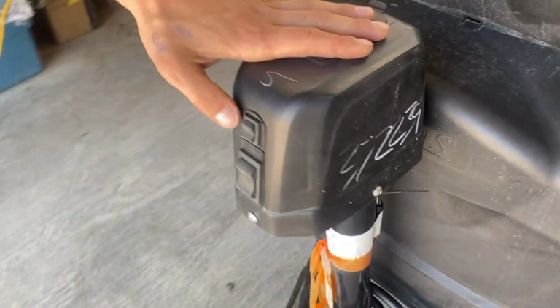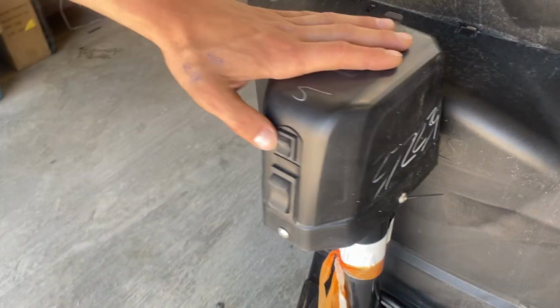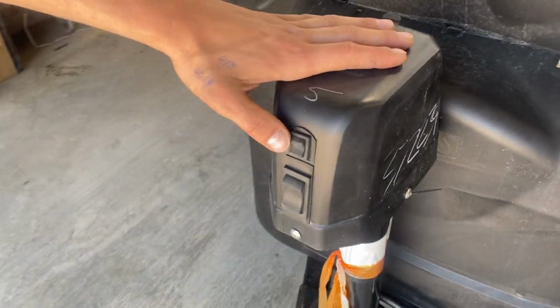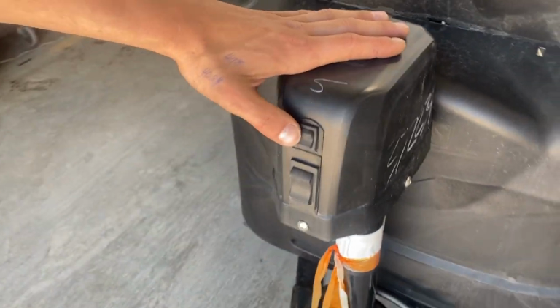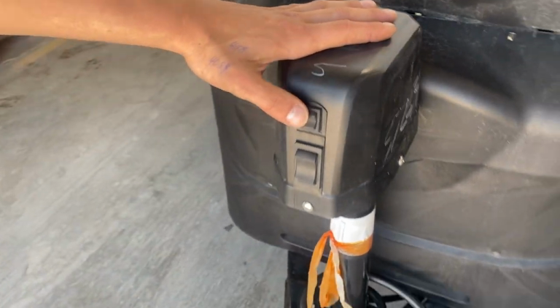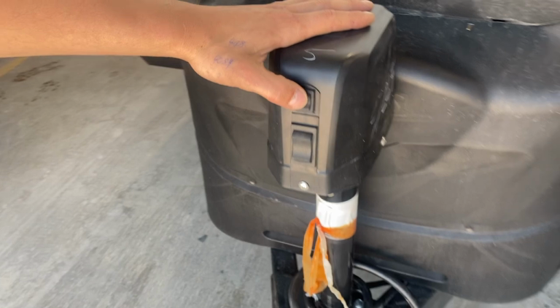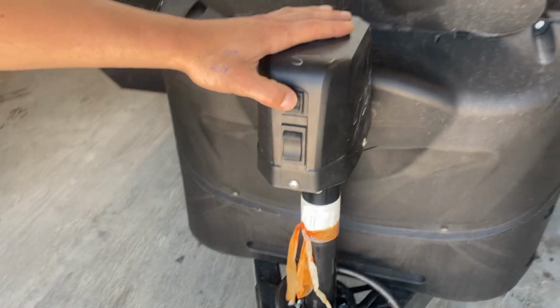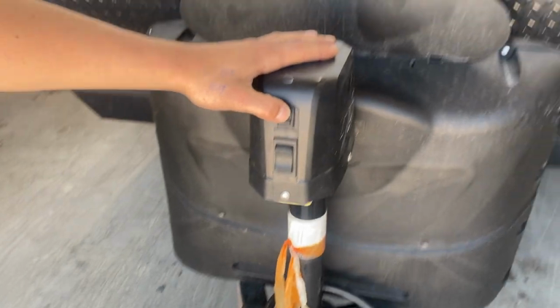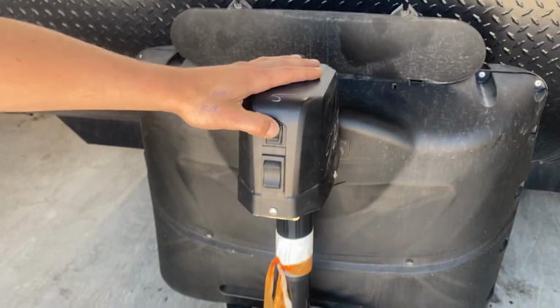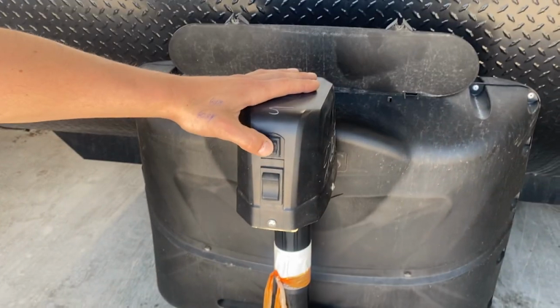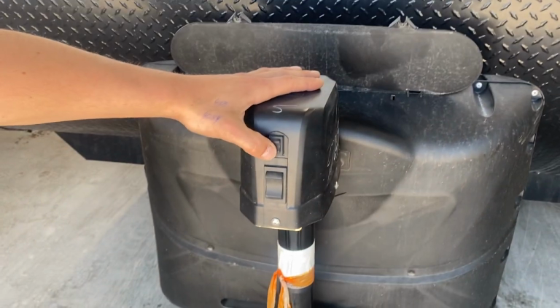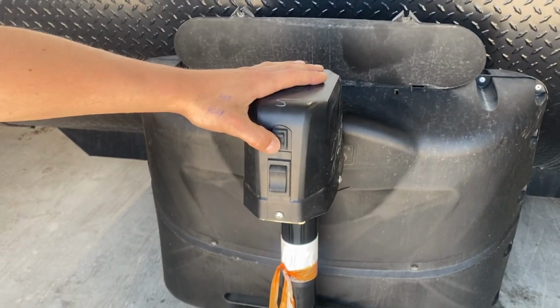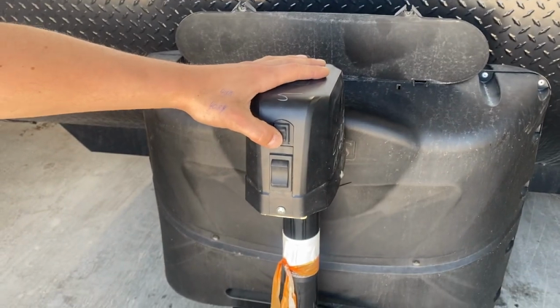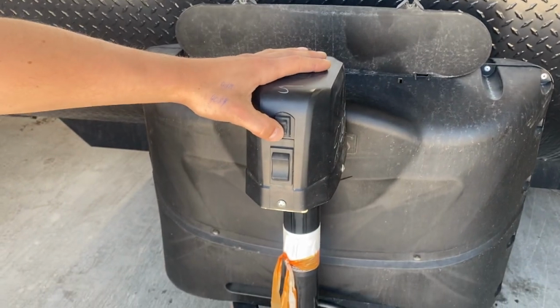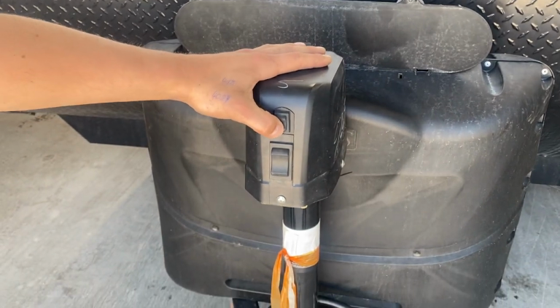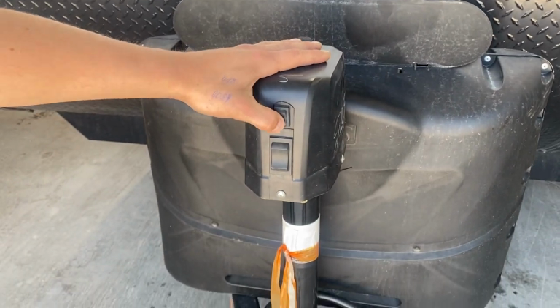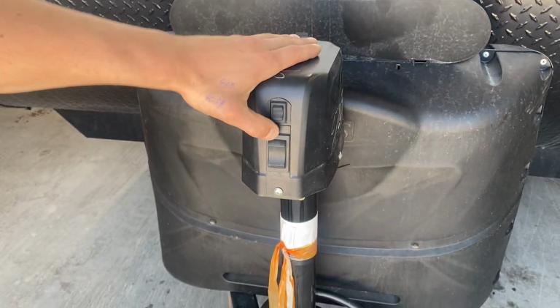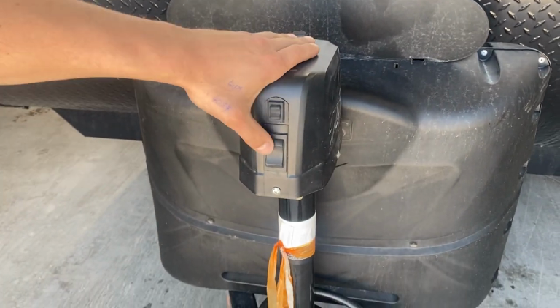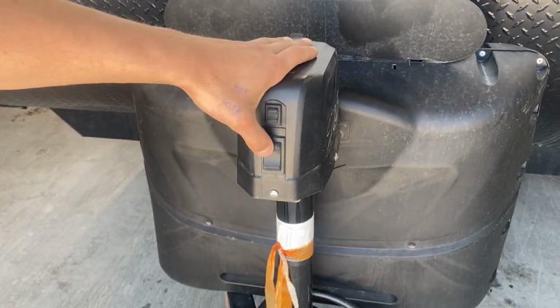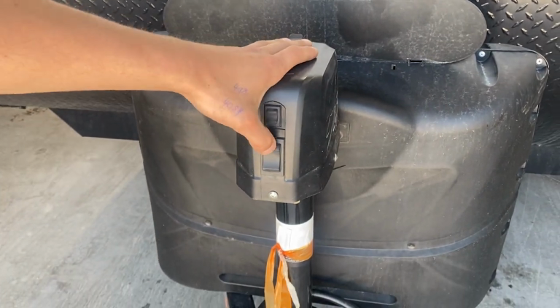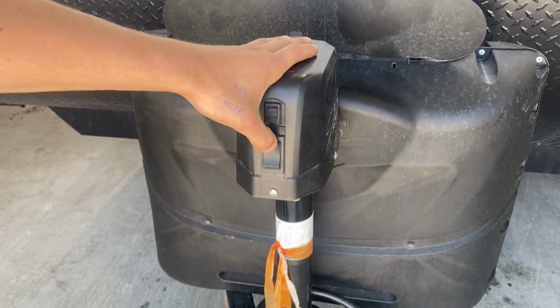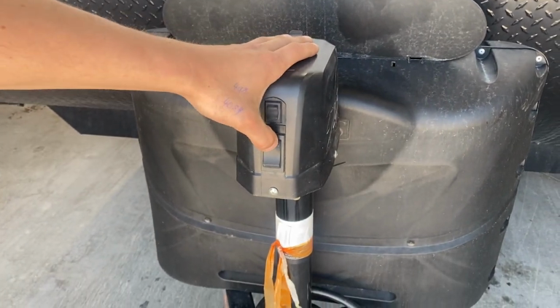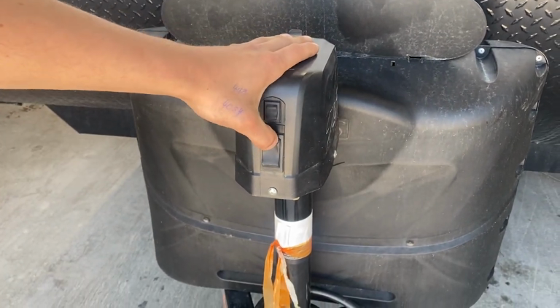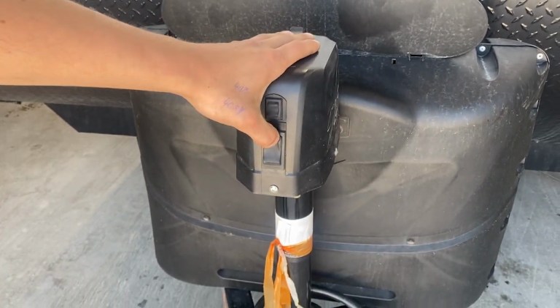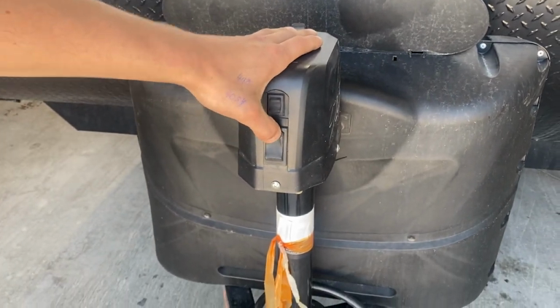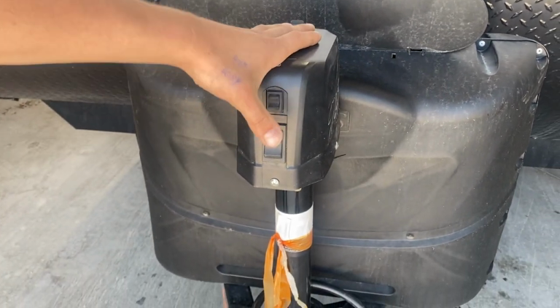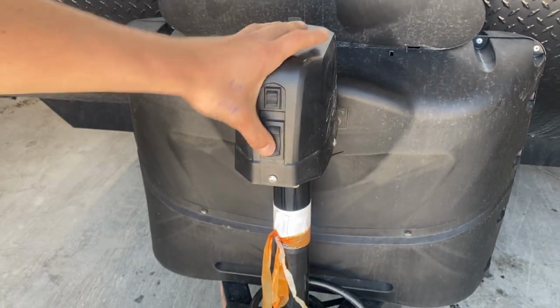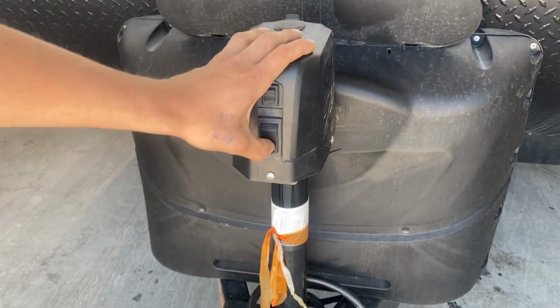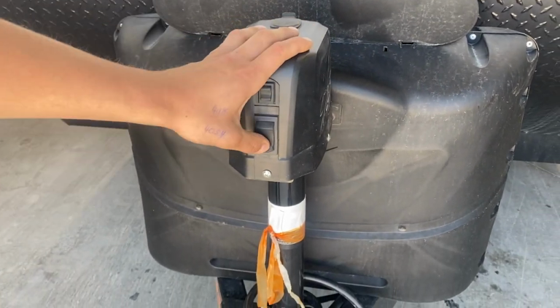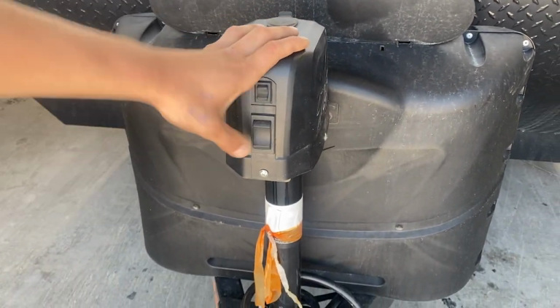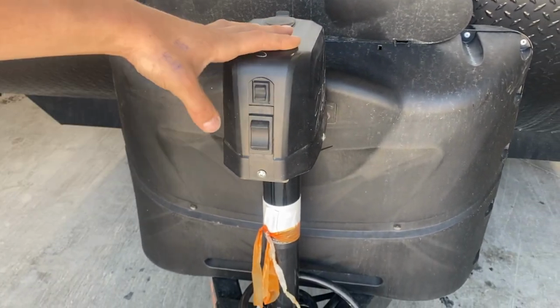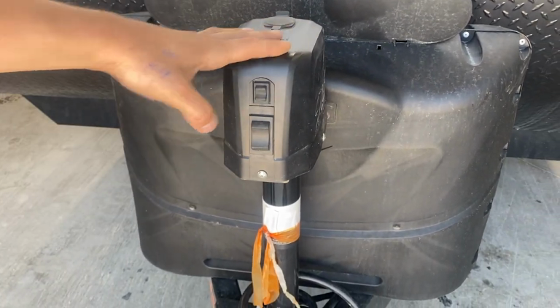Out front you get a power tongue jack. Up top is a little light switch for the light in the bottom, and then up is up and down is down.